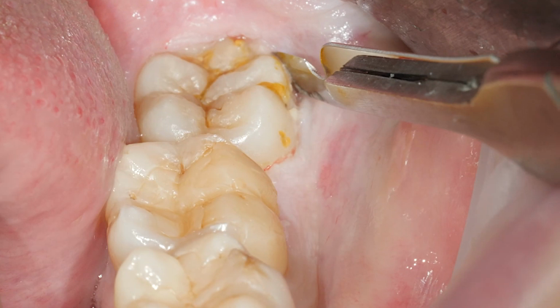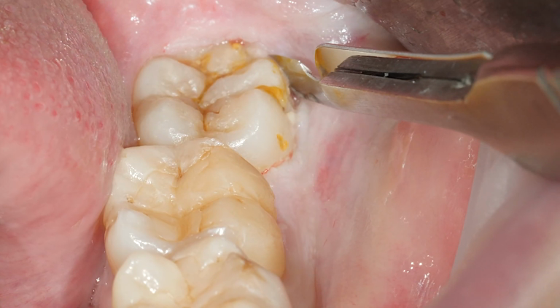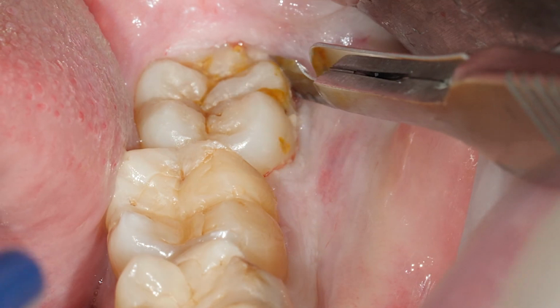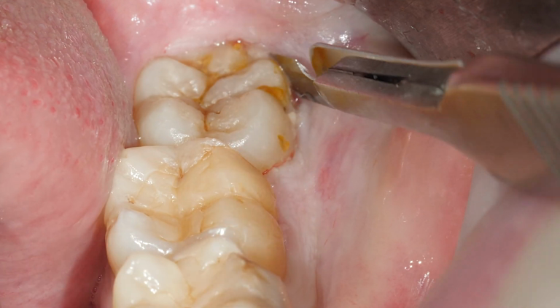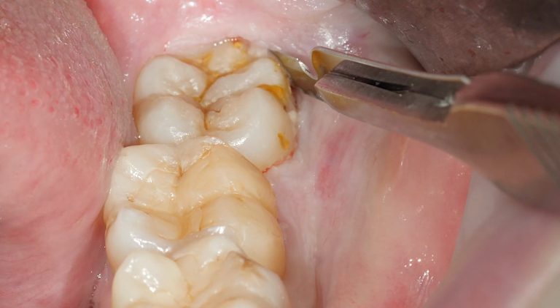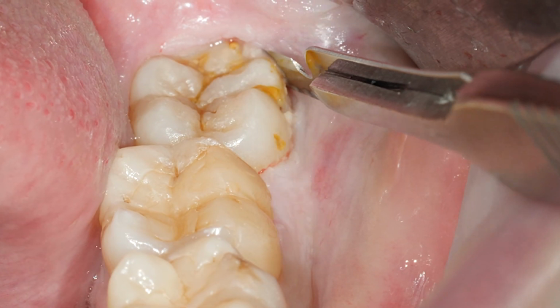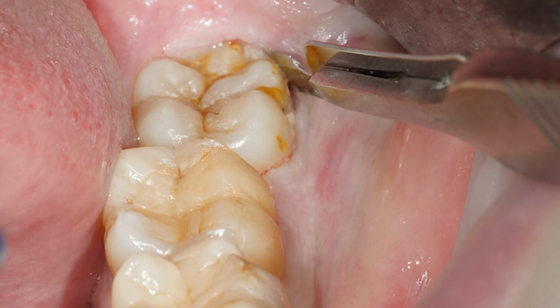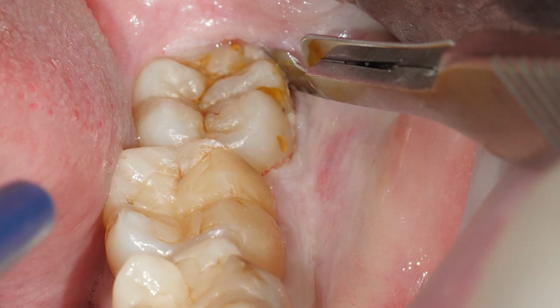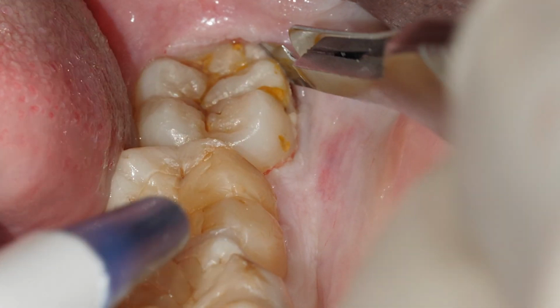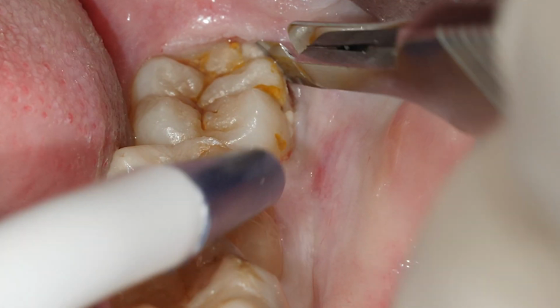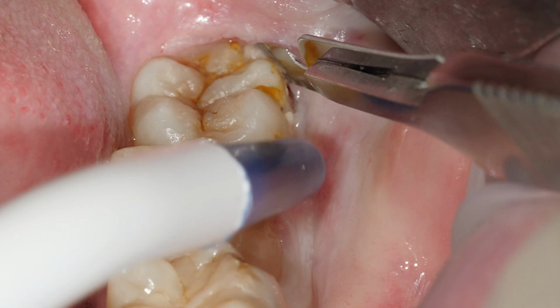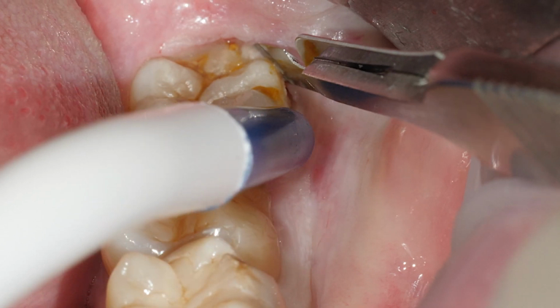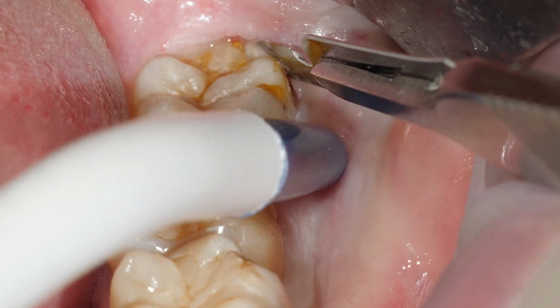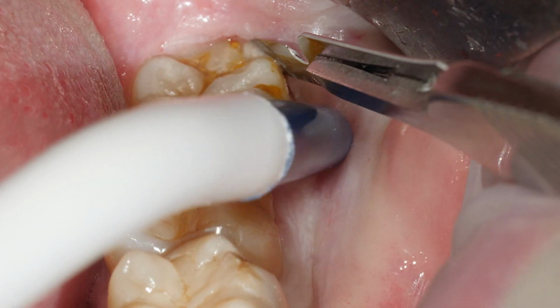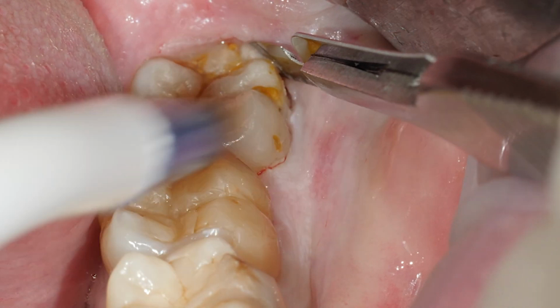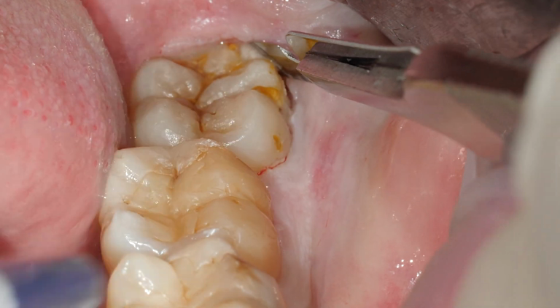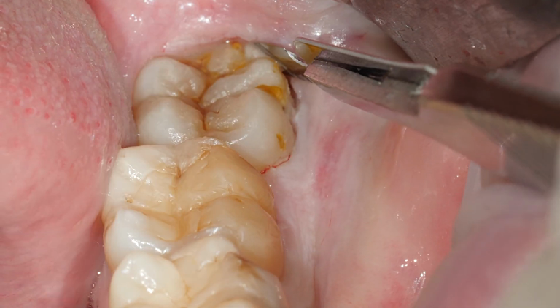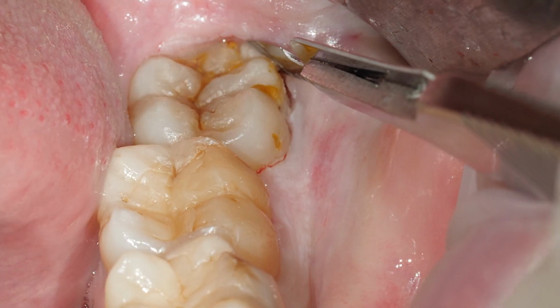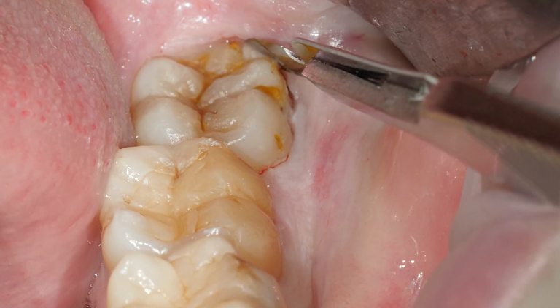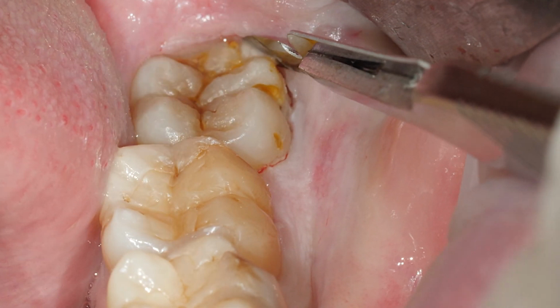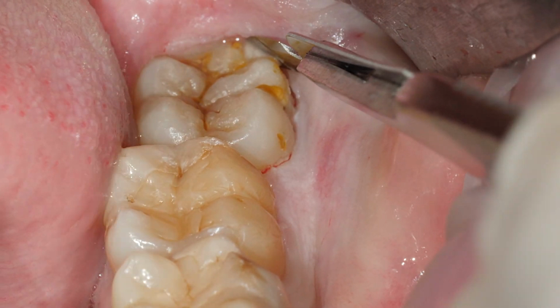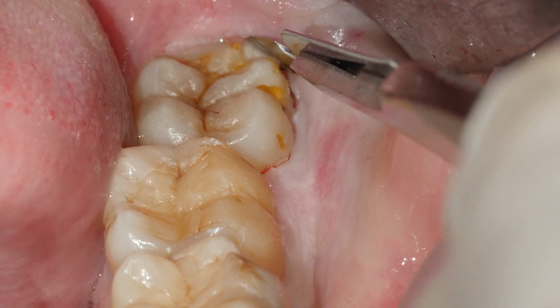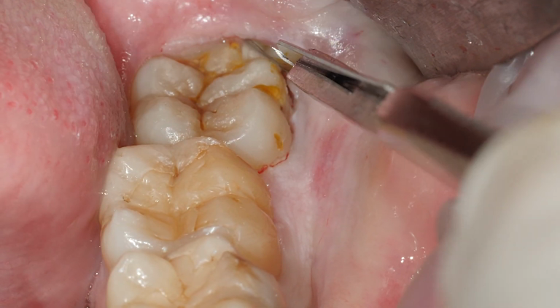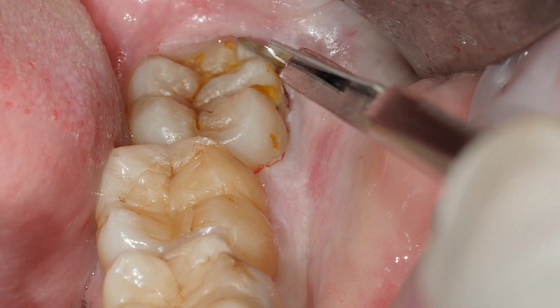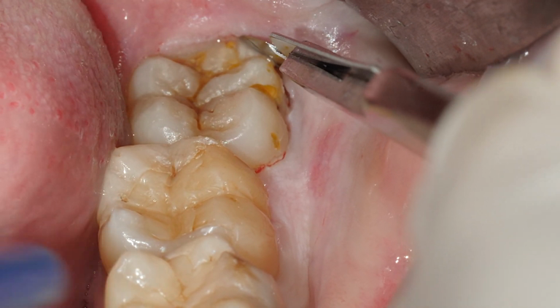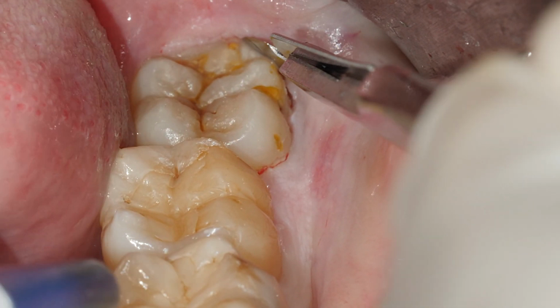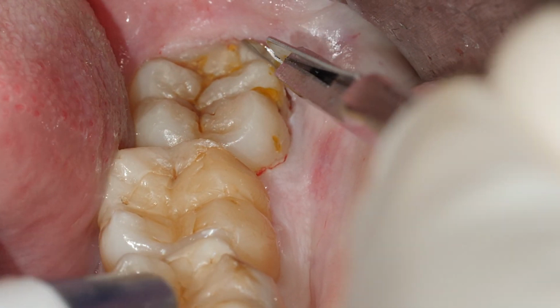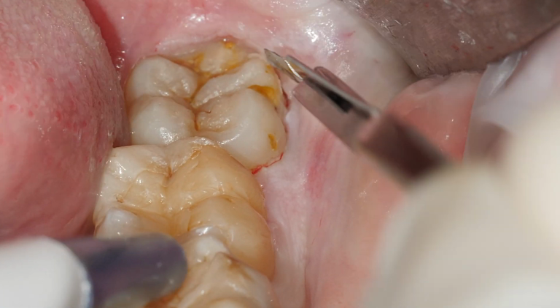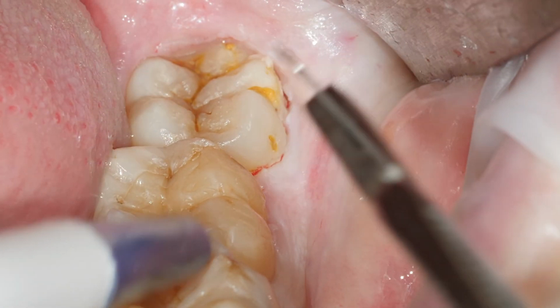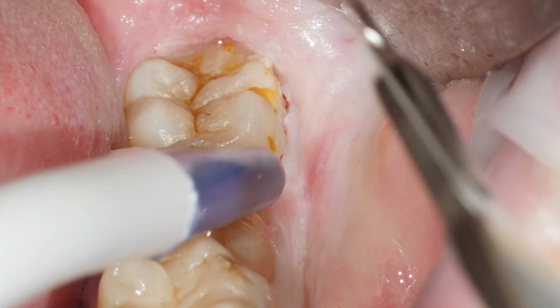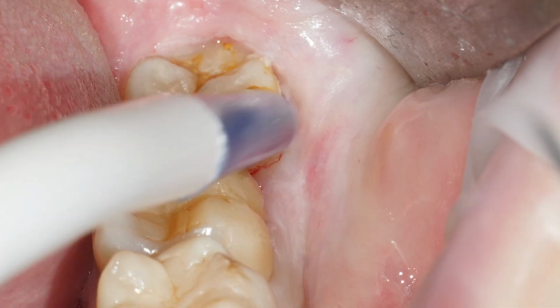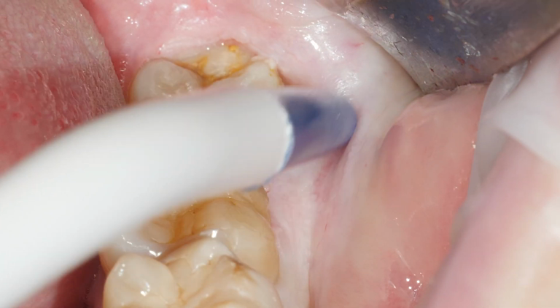Intrasulcular incision. Intrasulcular incision down to the bone.